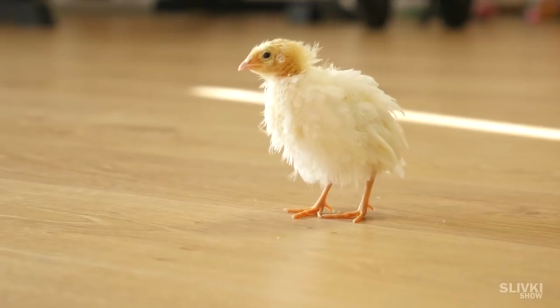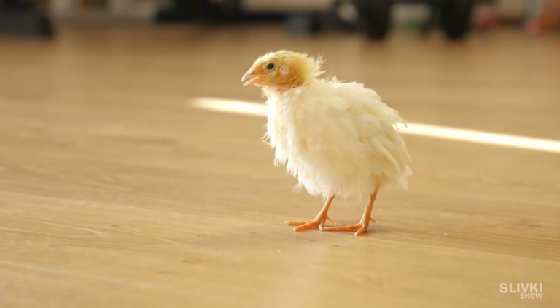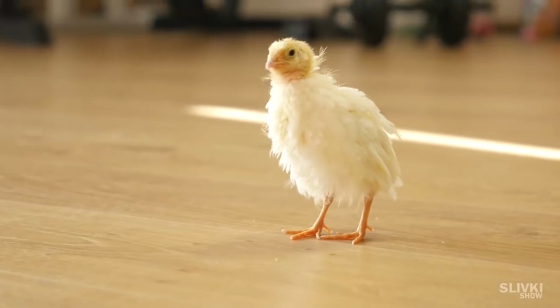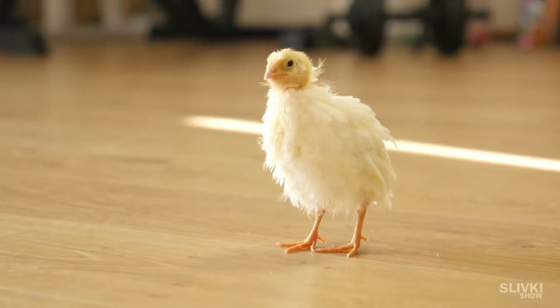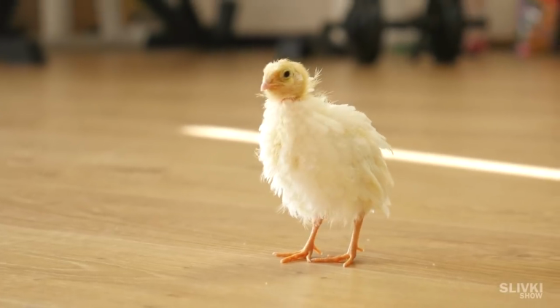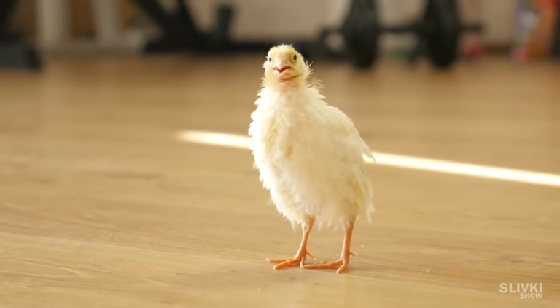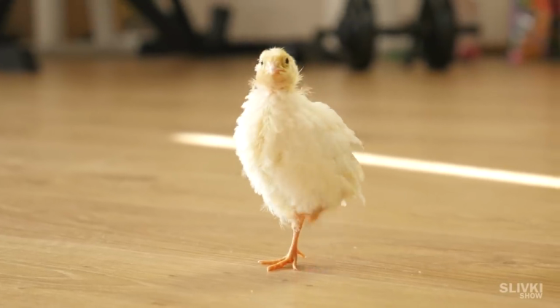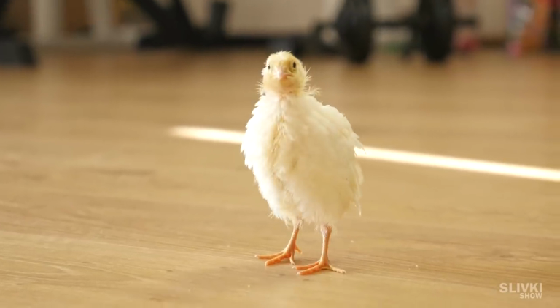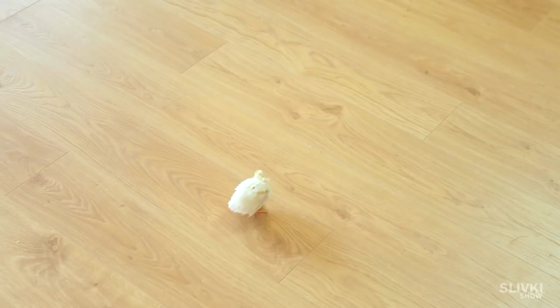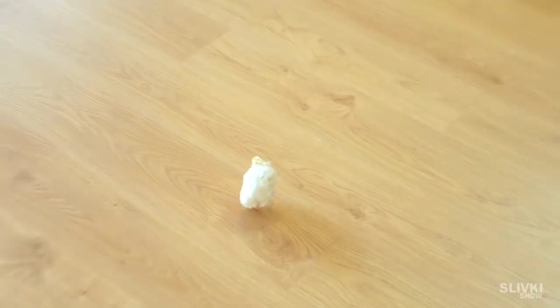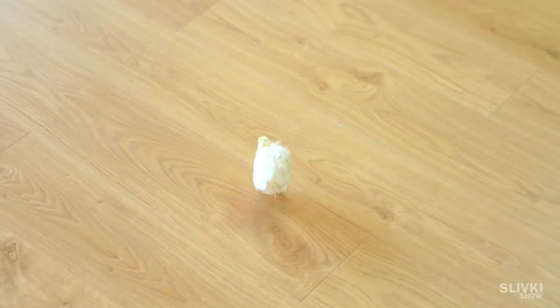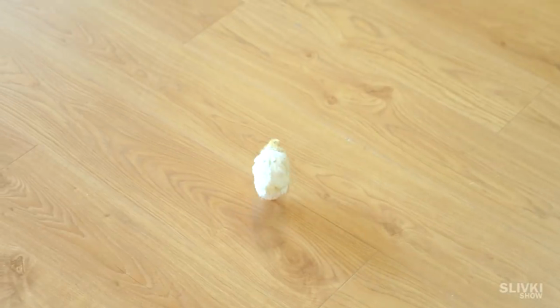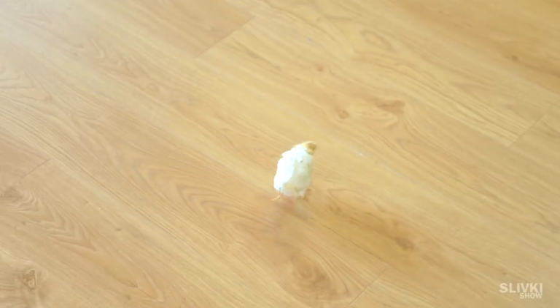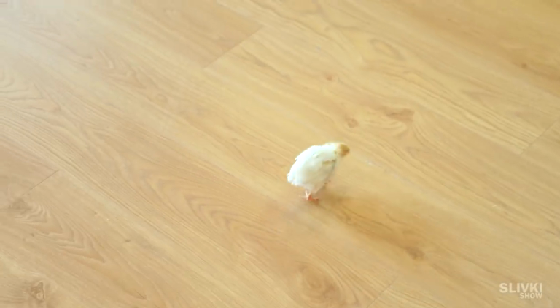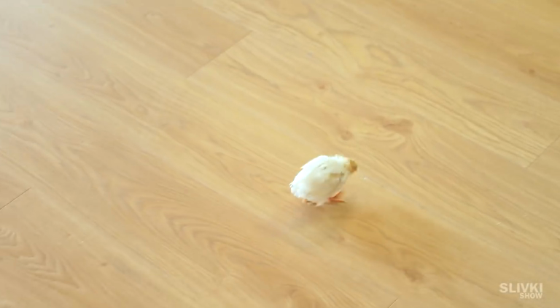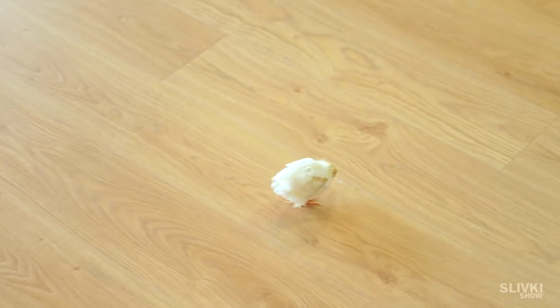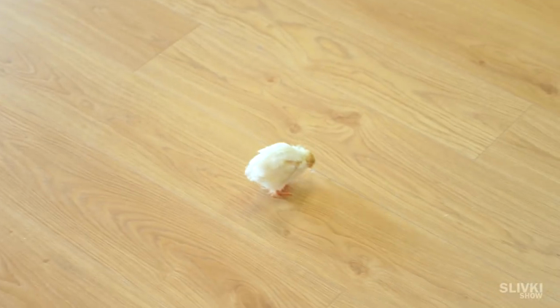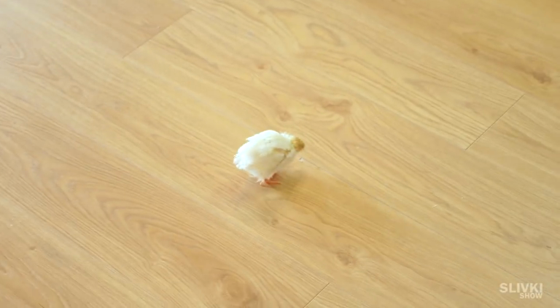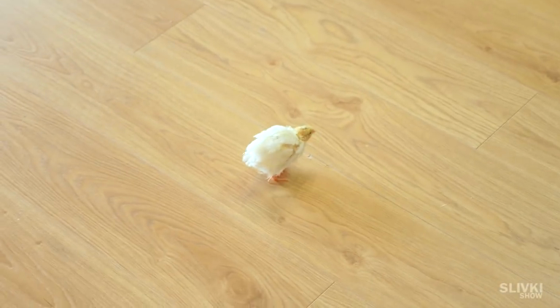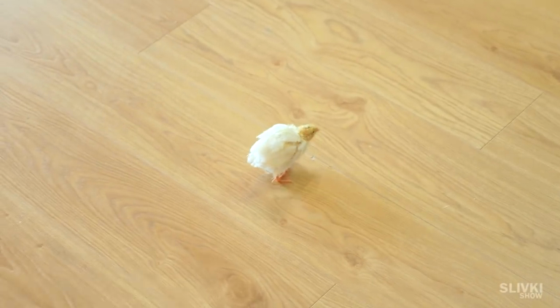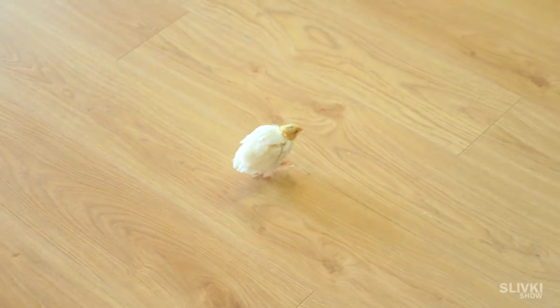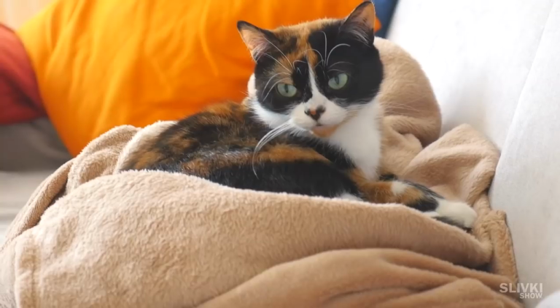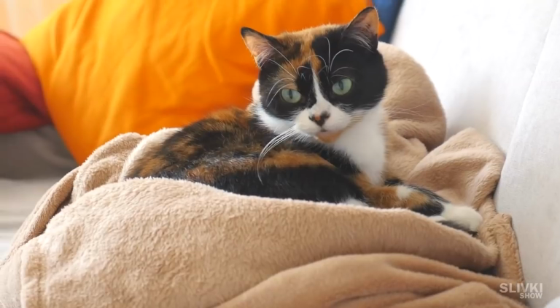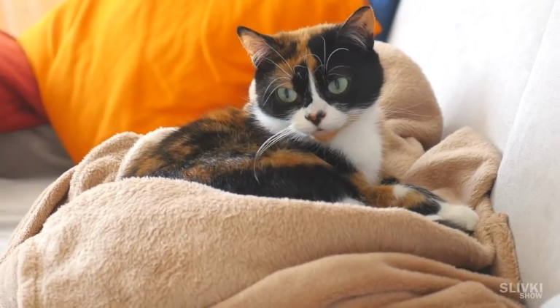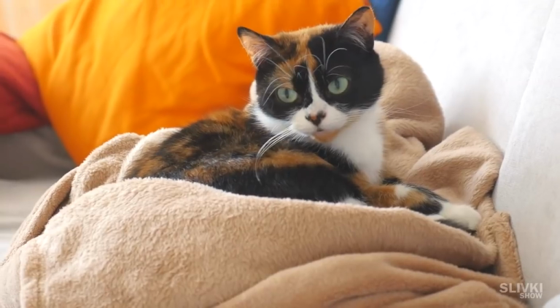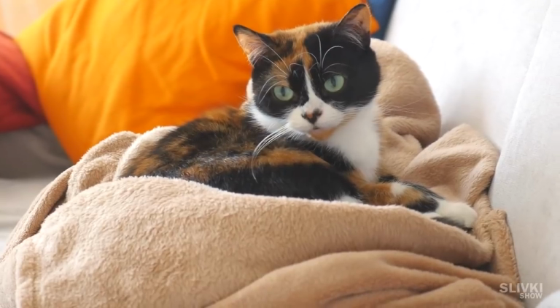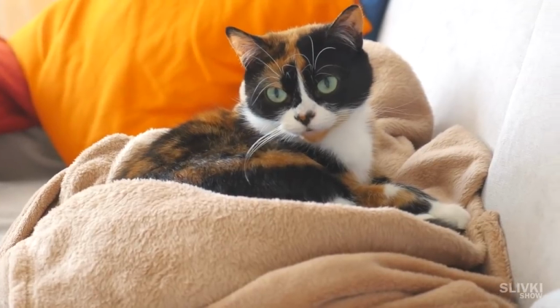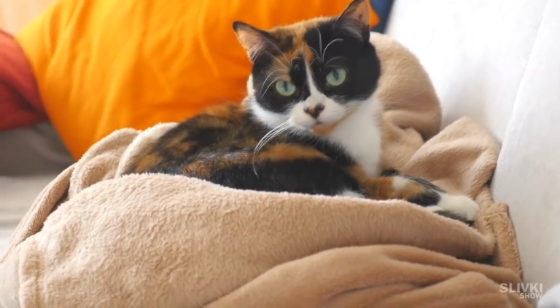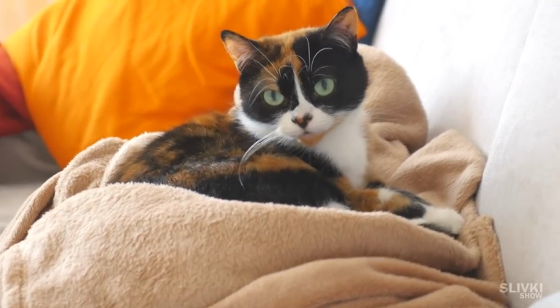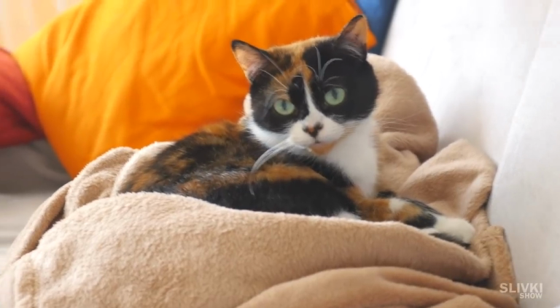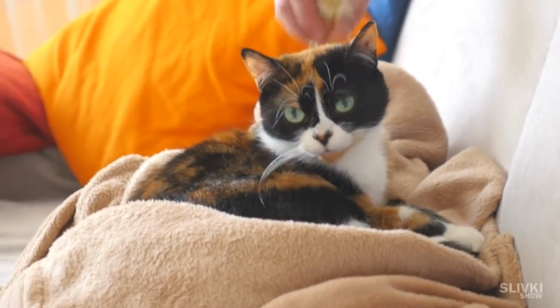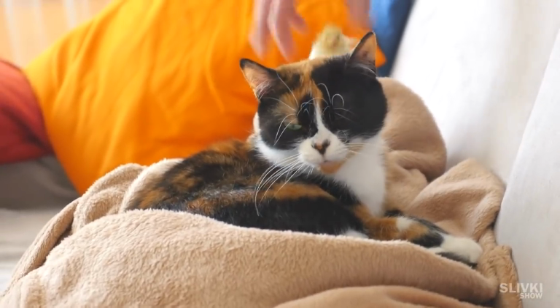Sometimes we took them for a walk around the room and tried to introduce them to Cookie.